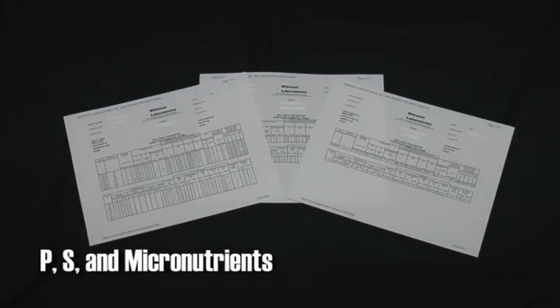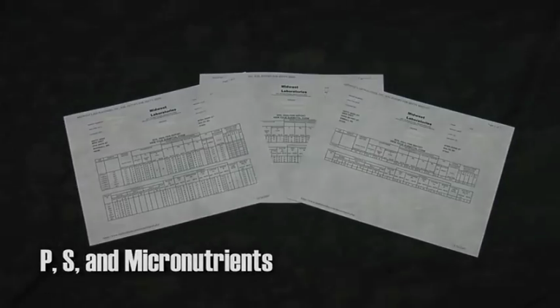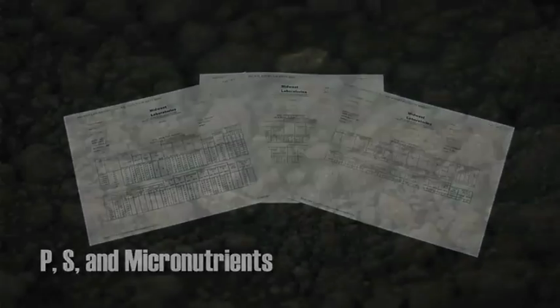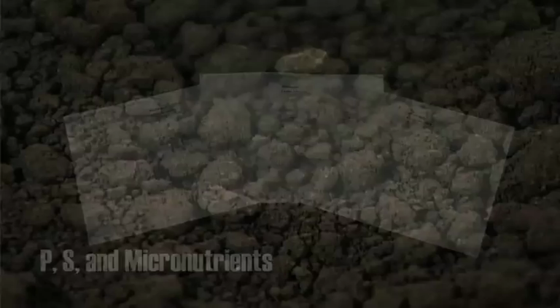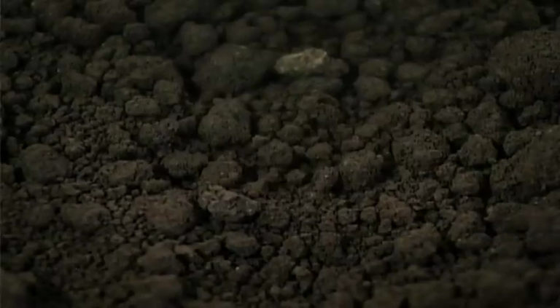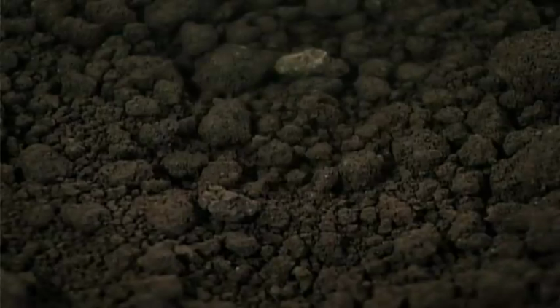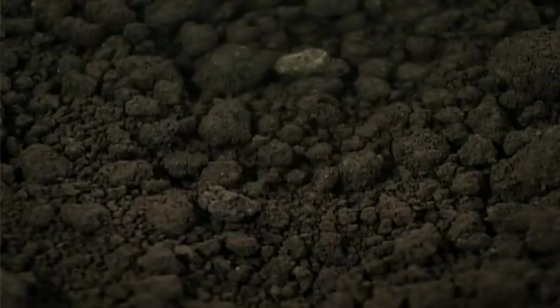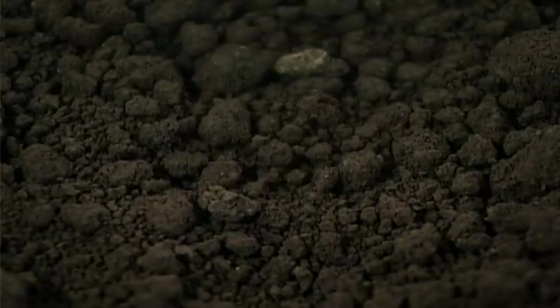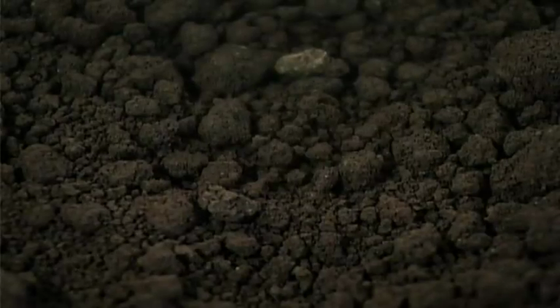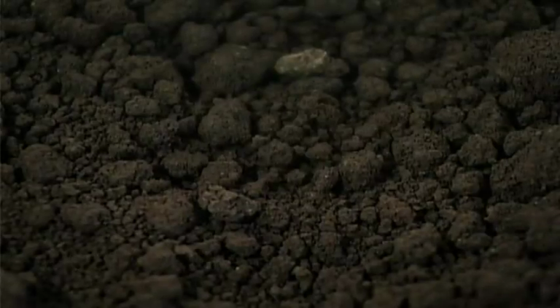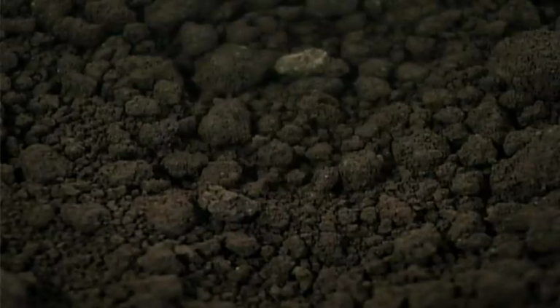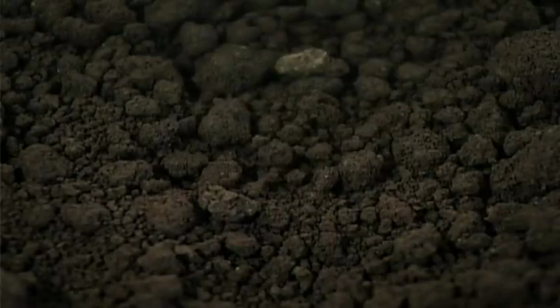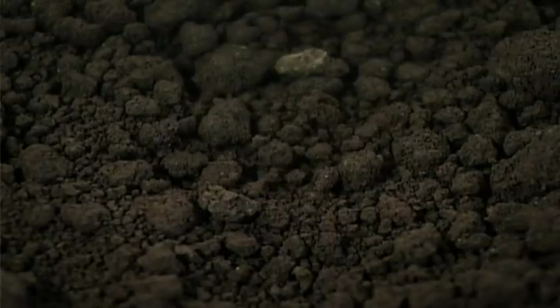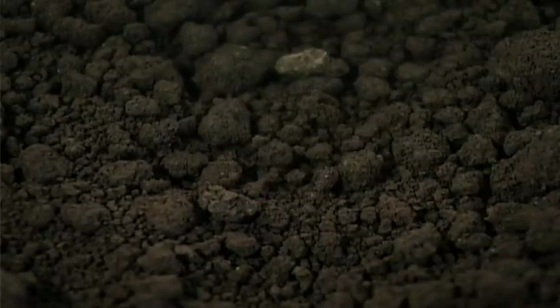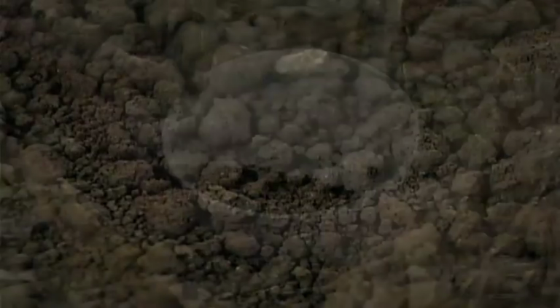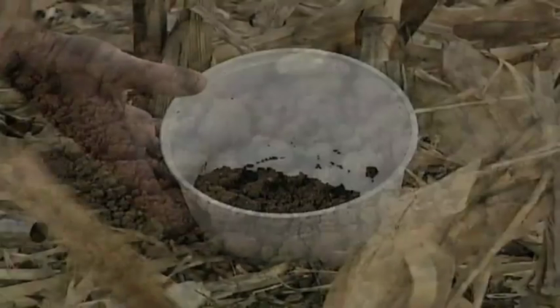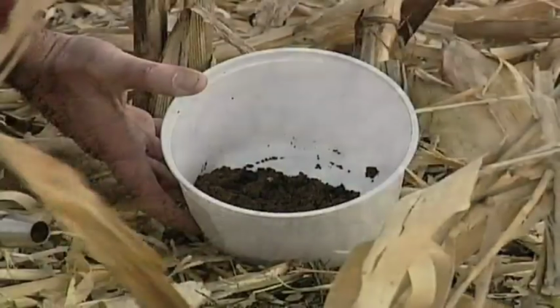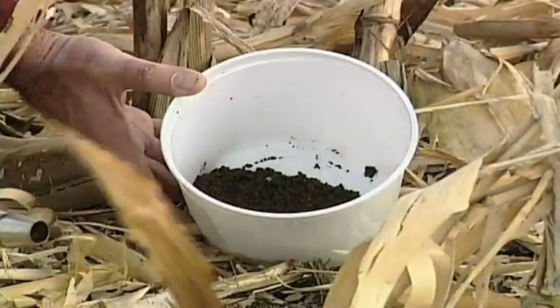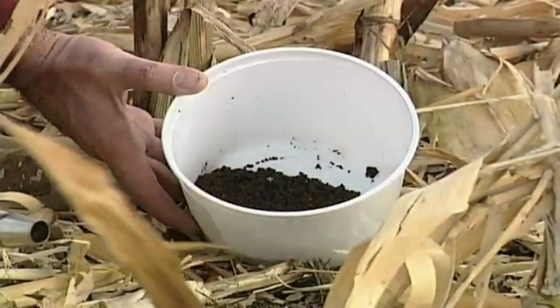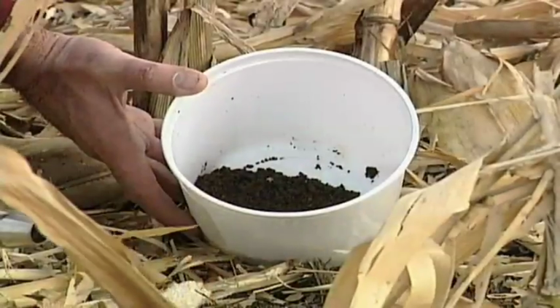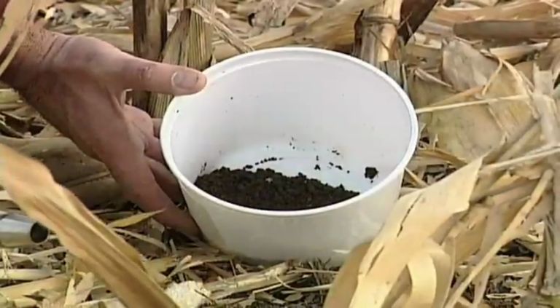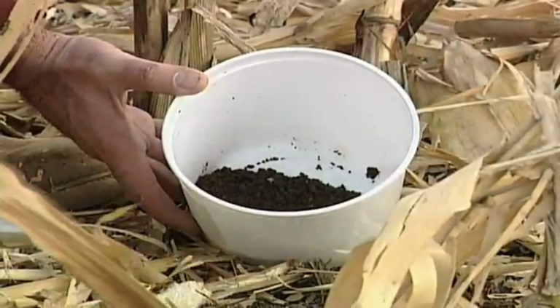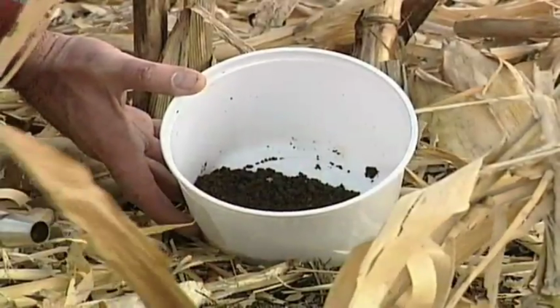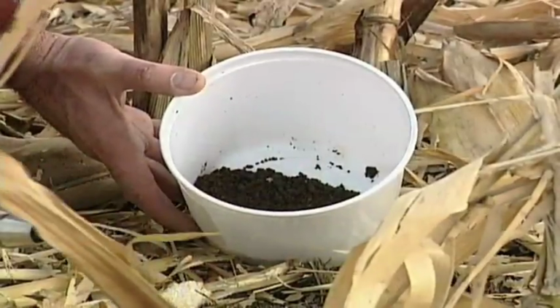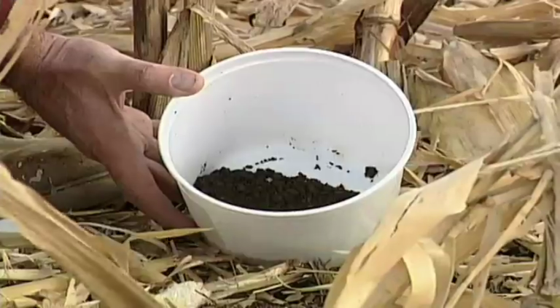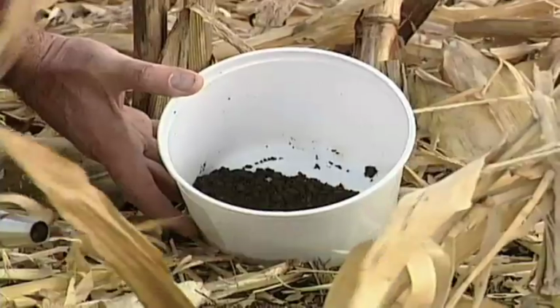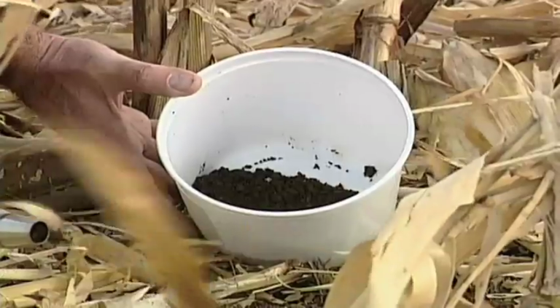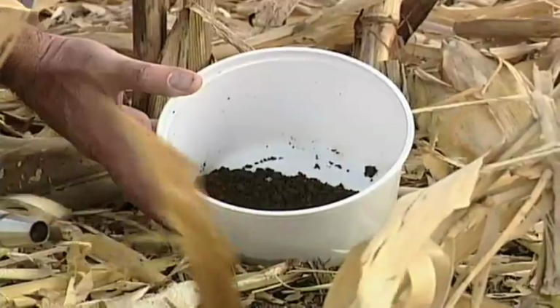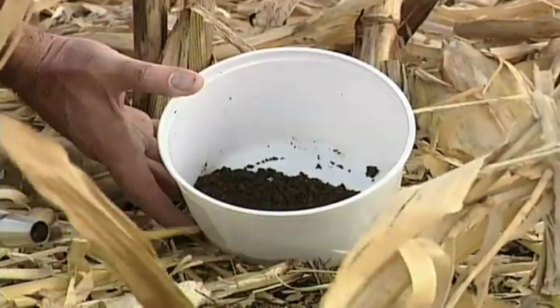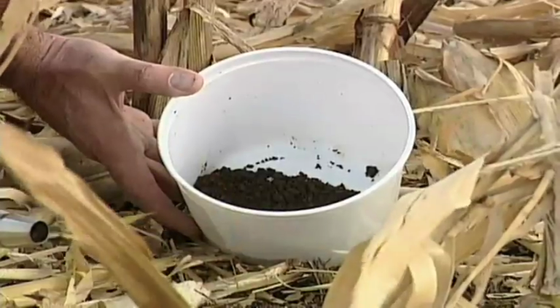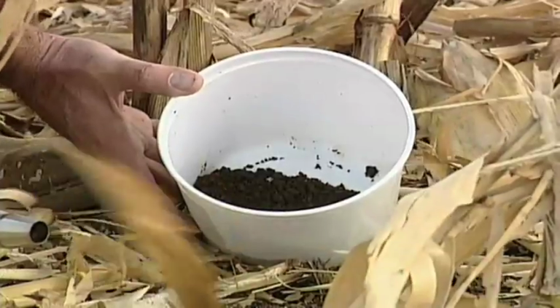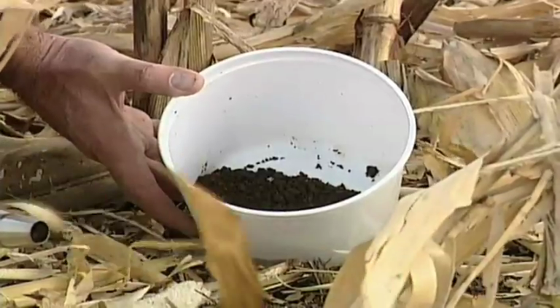We've been talking a lot about soil testing on recent shows. Today we wanted to focus on phosphorus, sulfur, and micronutrients.